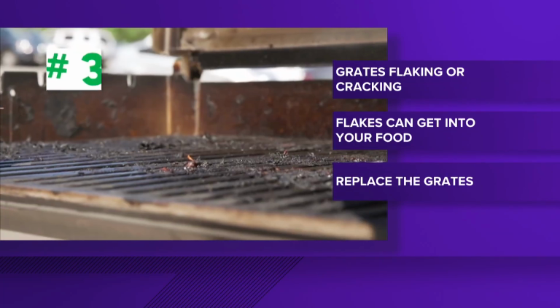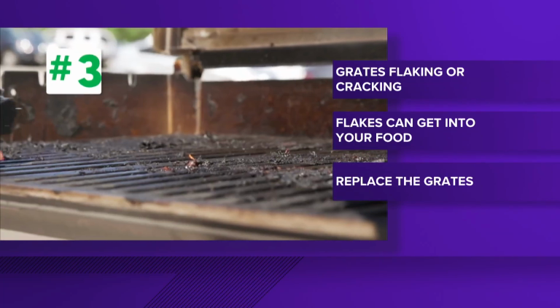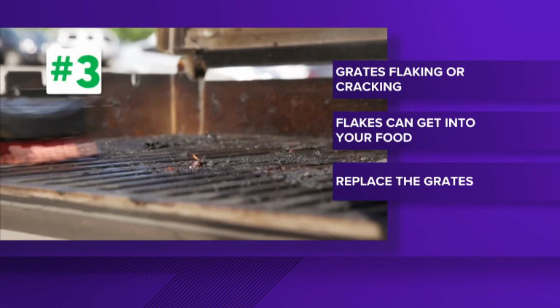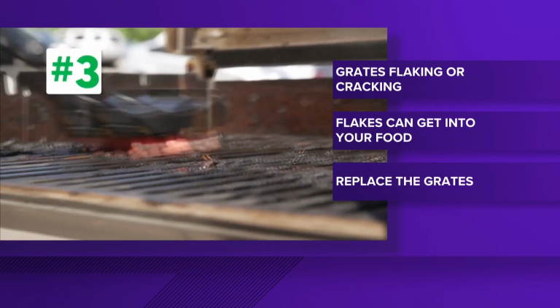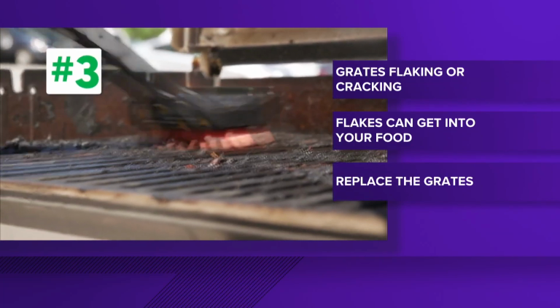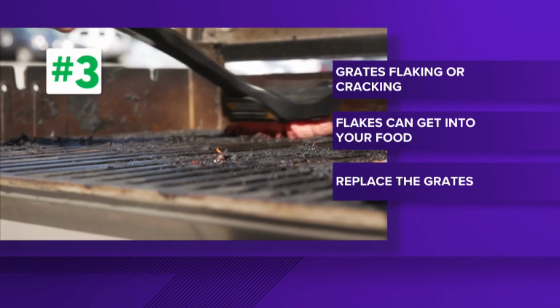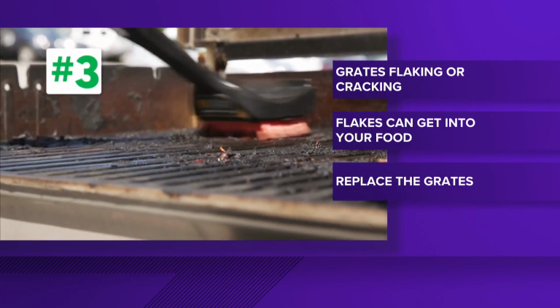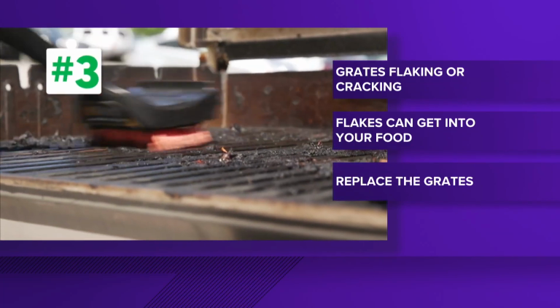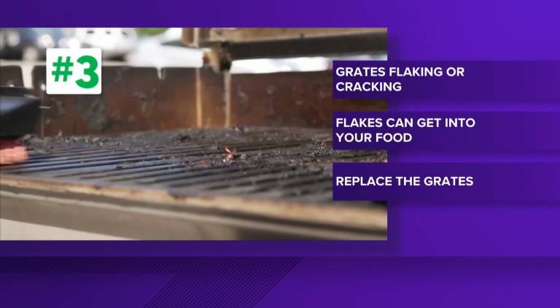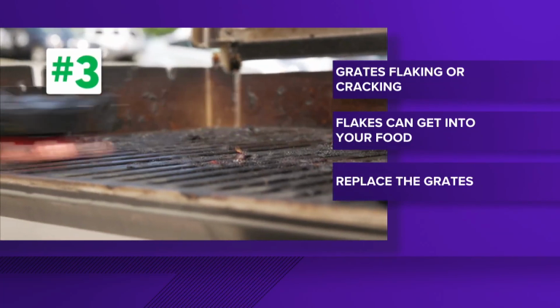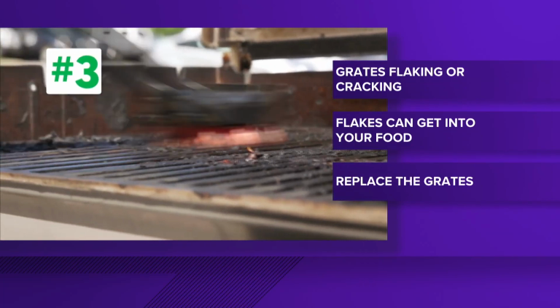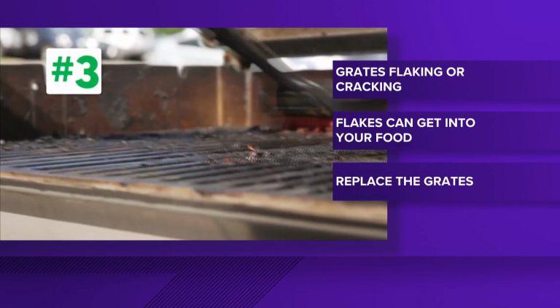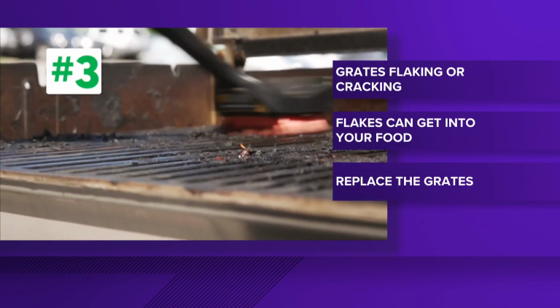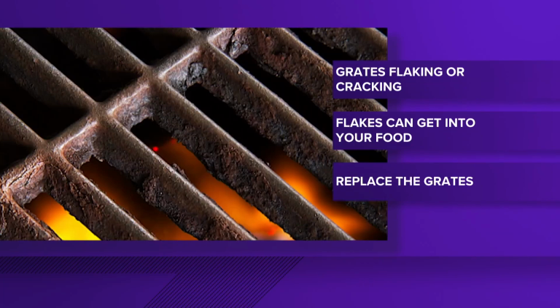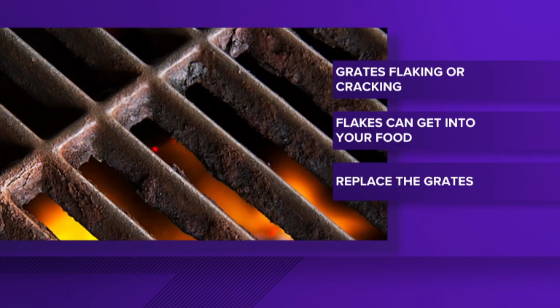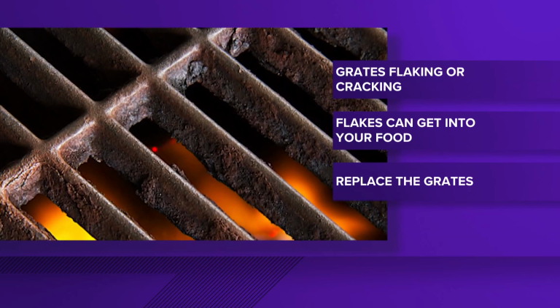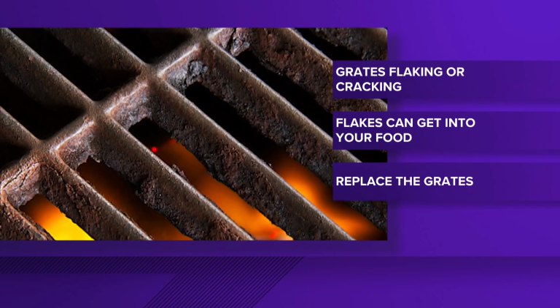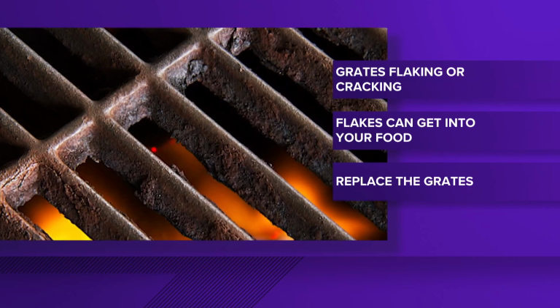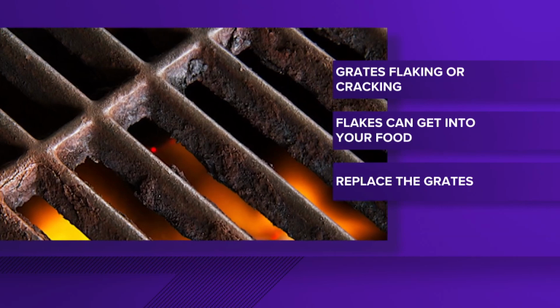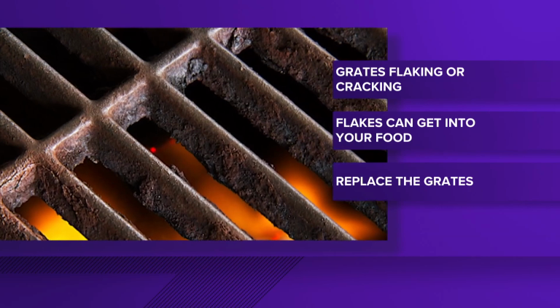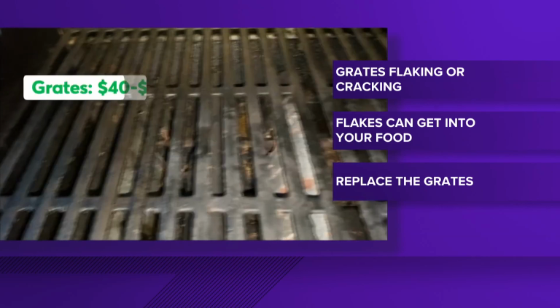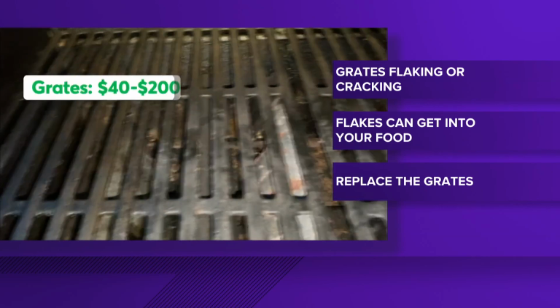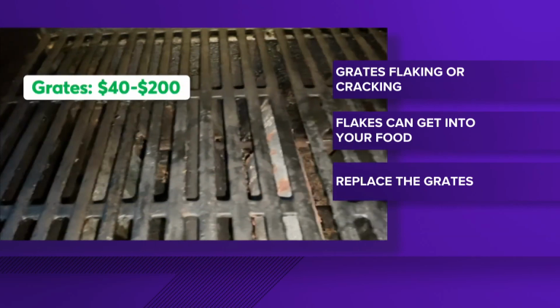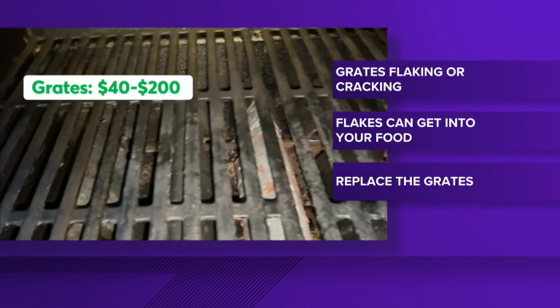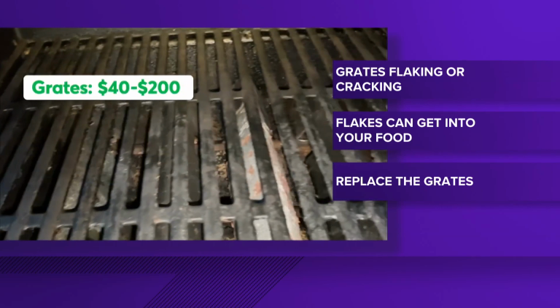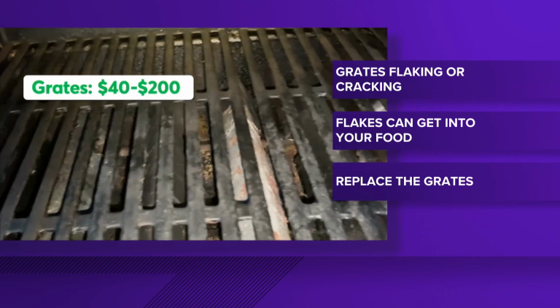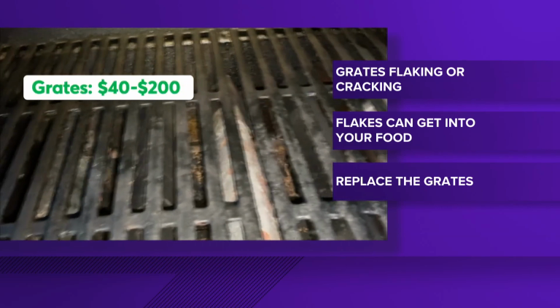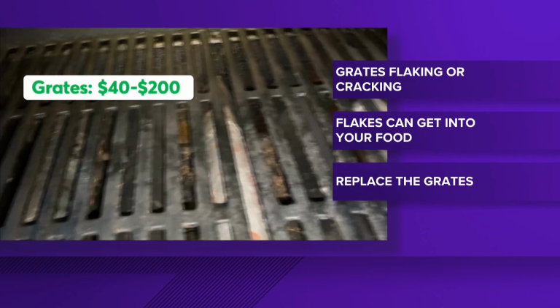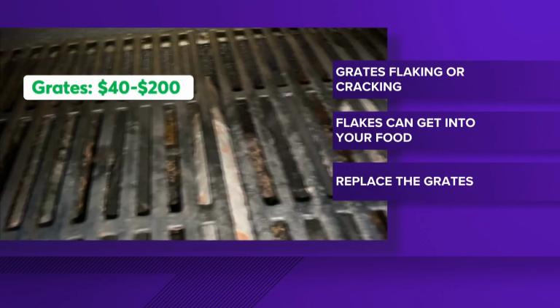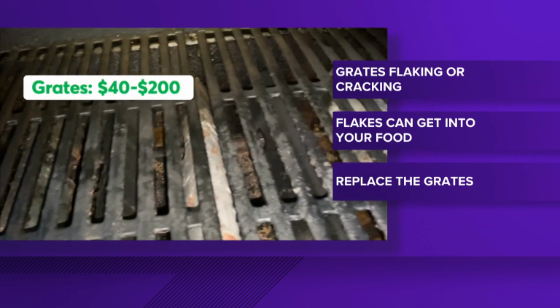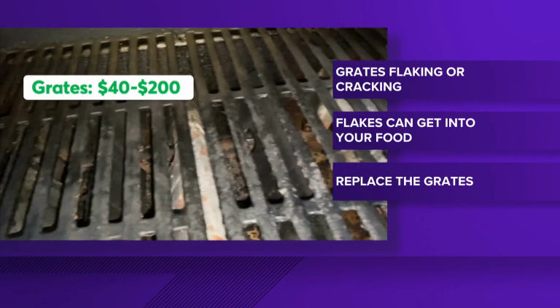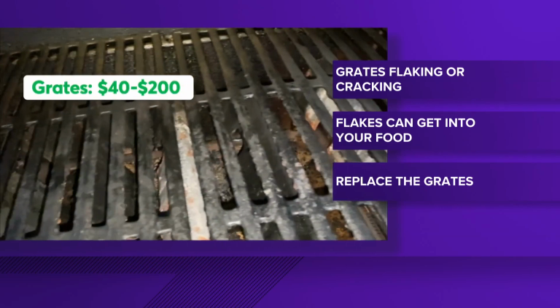Number three: grates that are flaking or cracked. Those flakes can break off and end up in your food.